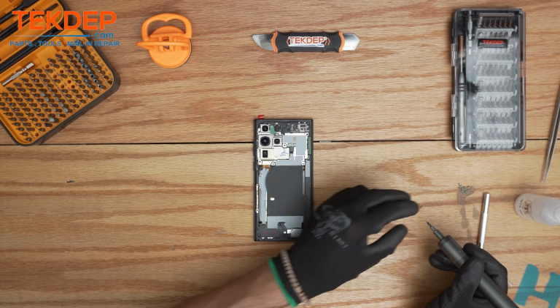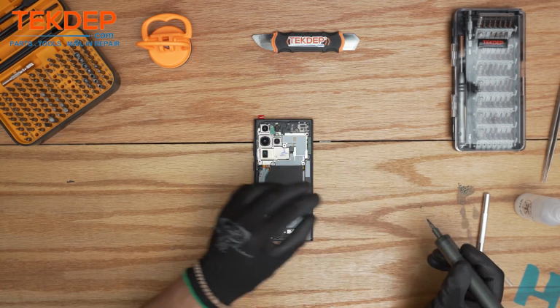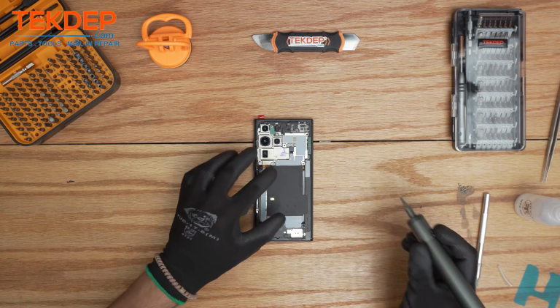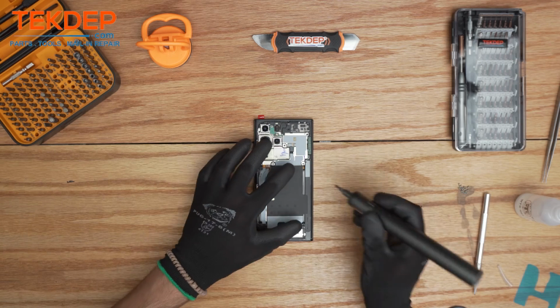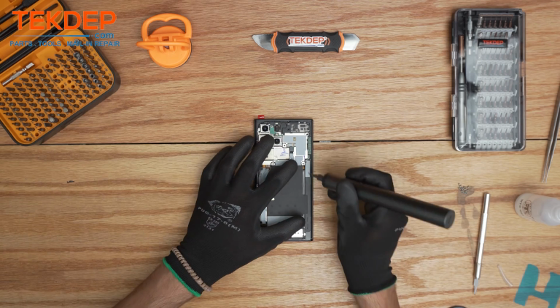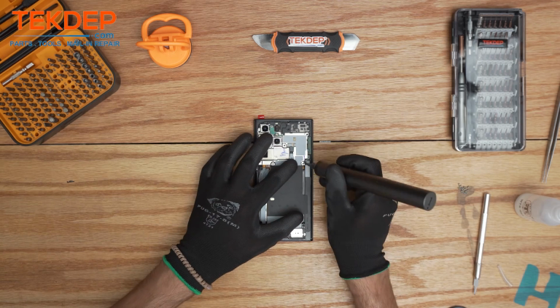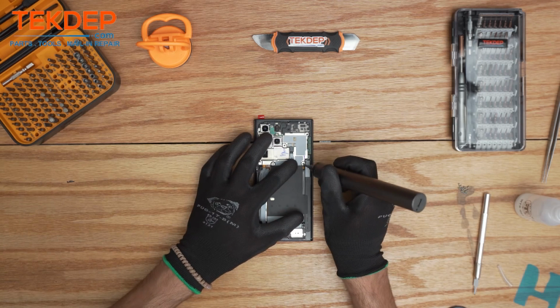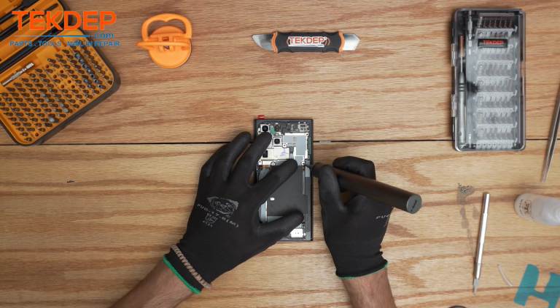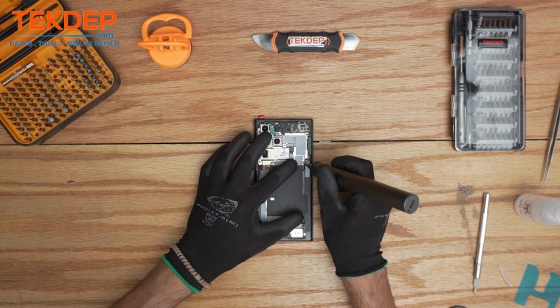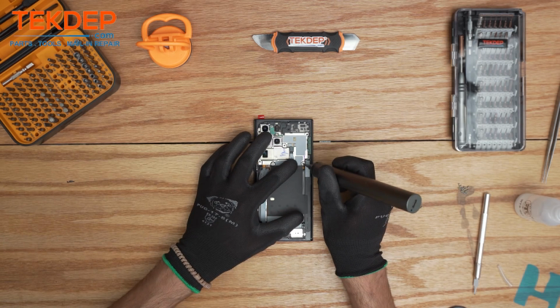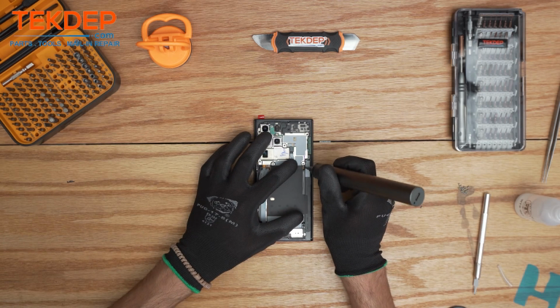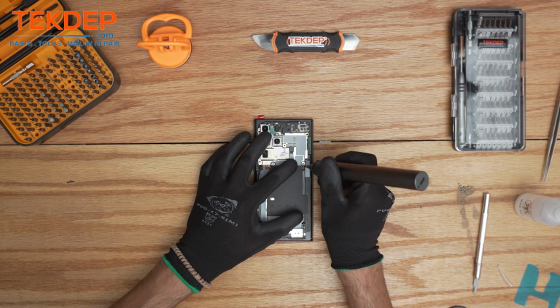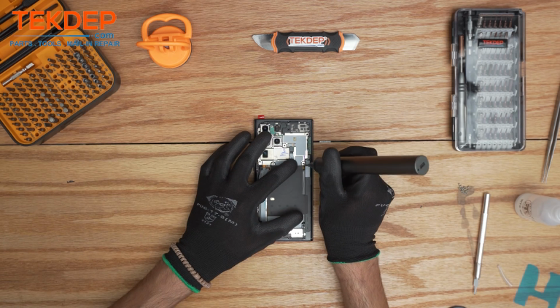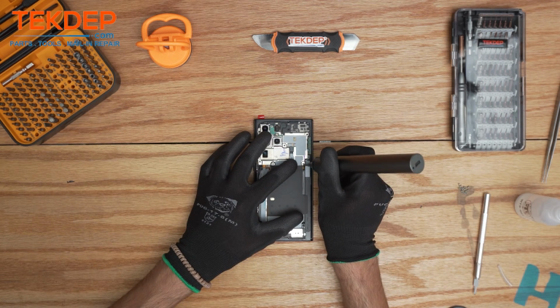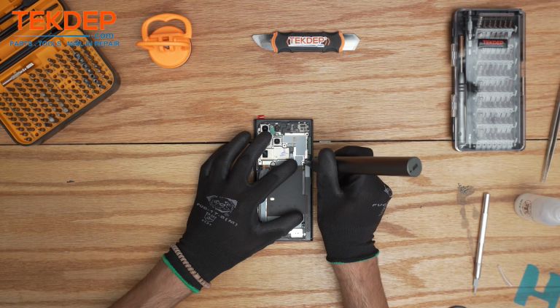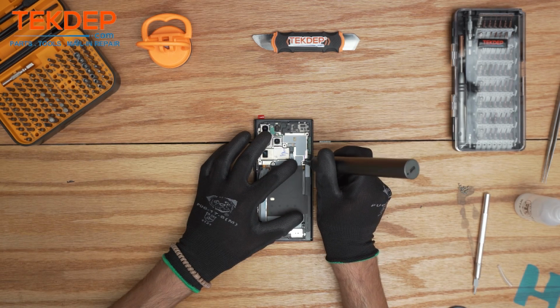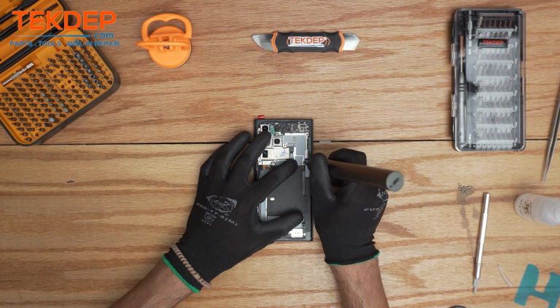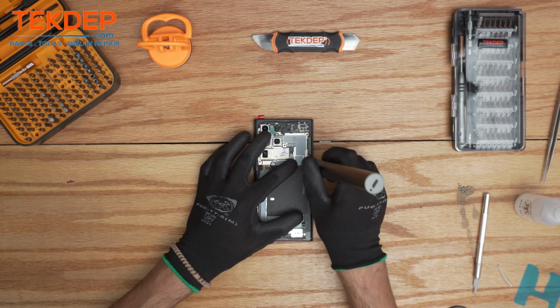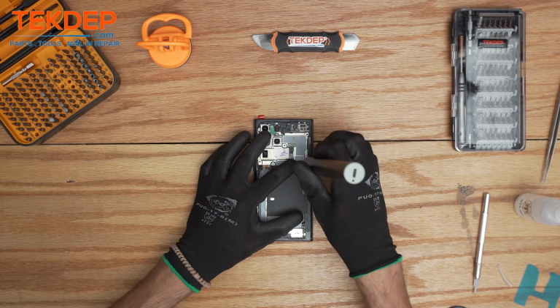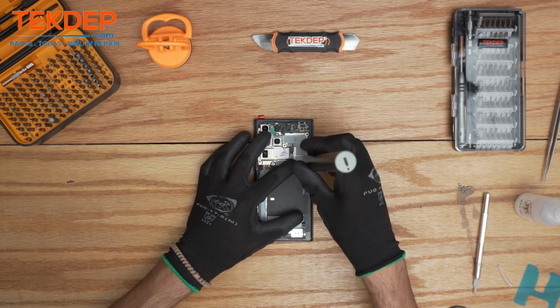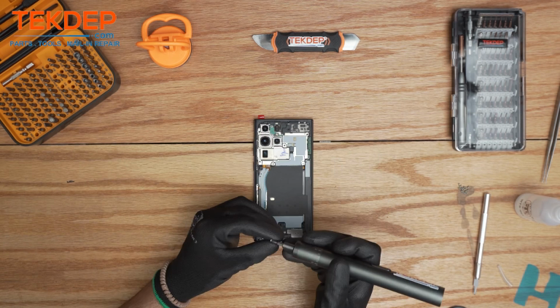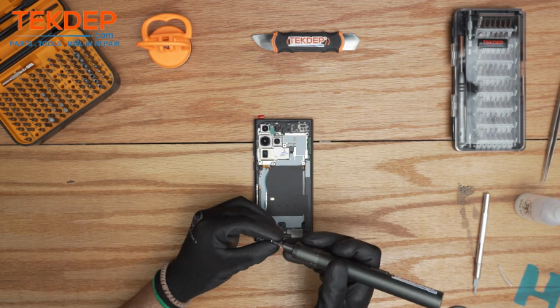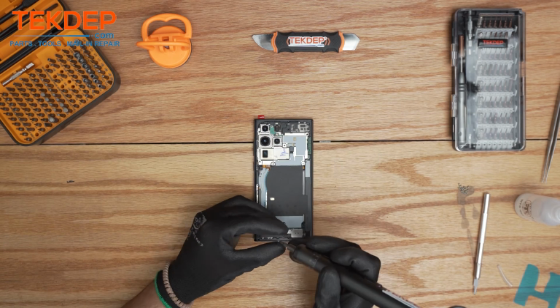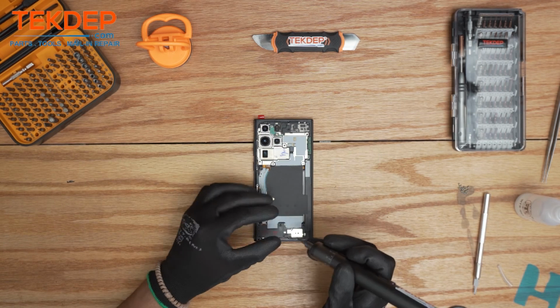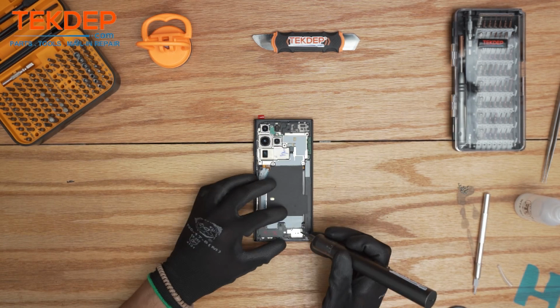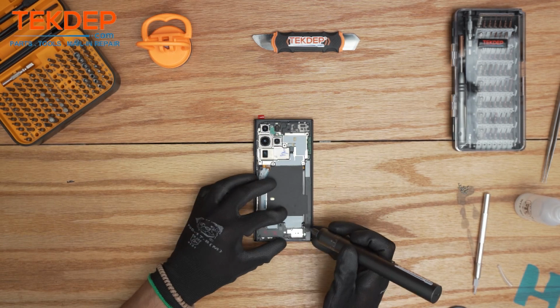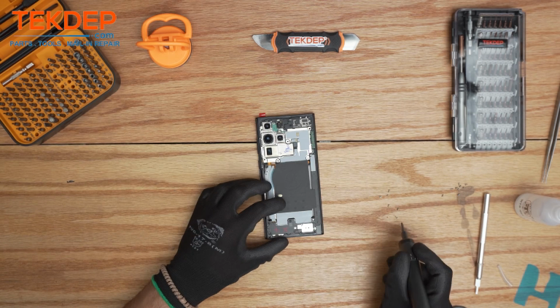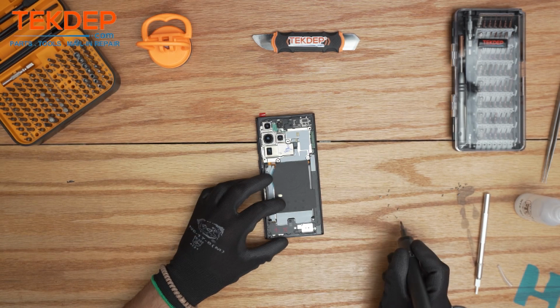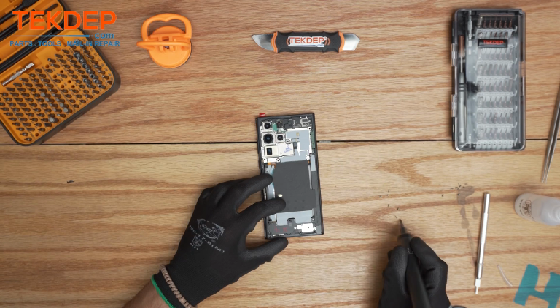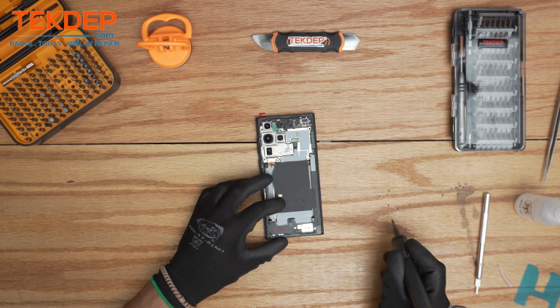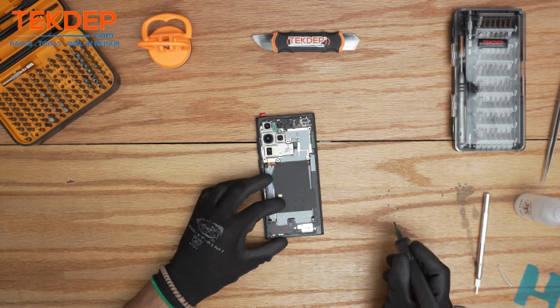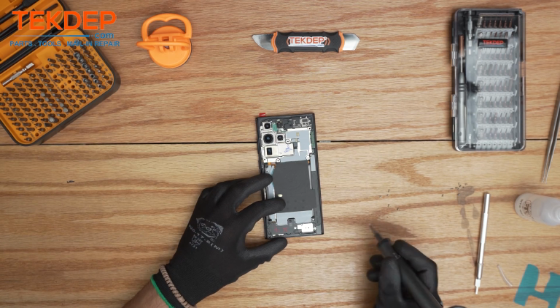Once this process is done, we're just gonna put all the screws back into the appropriate places.